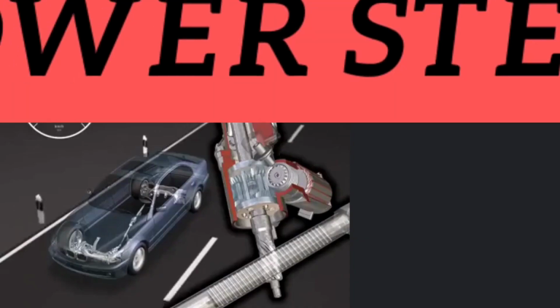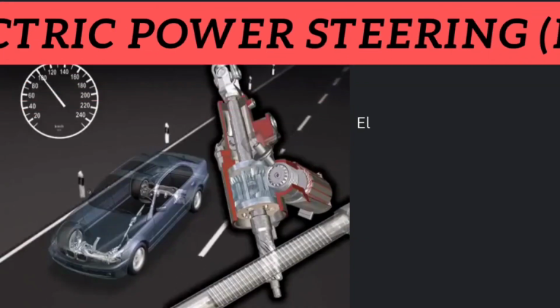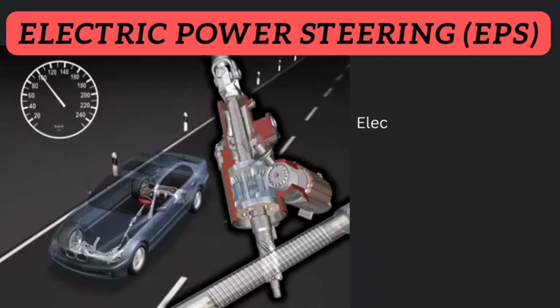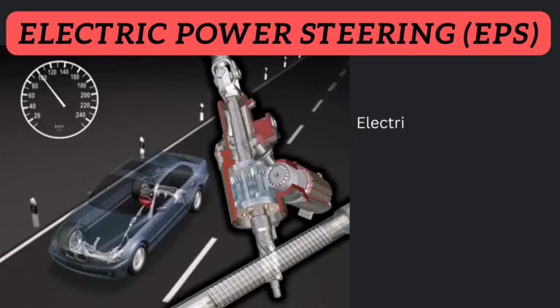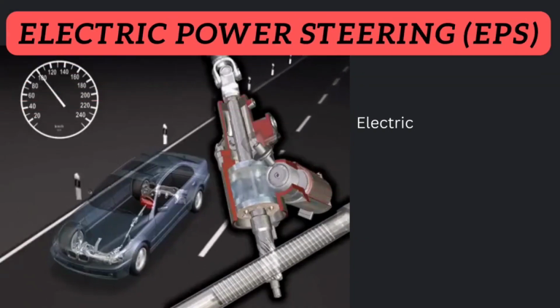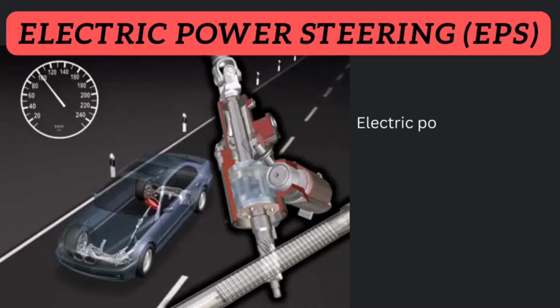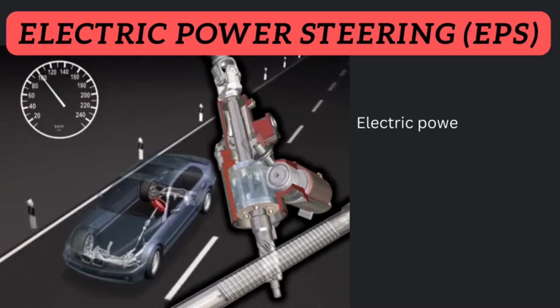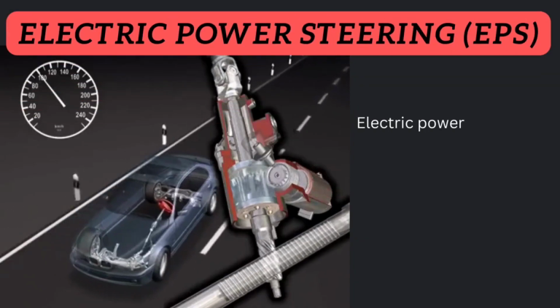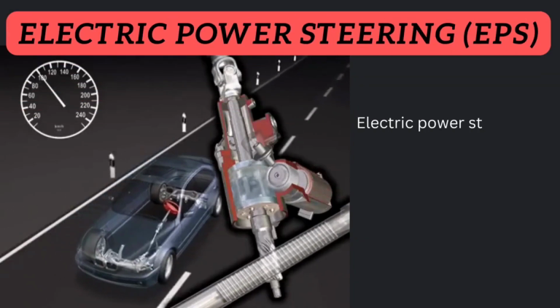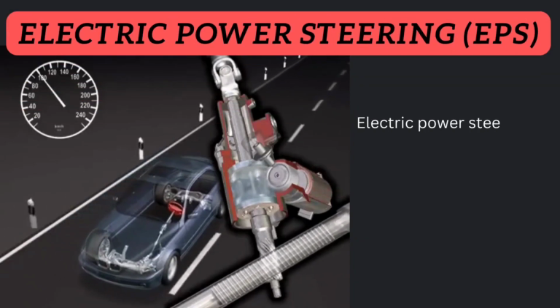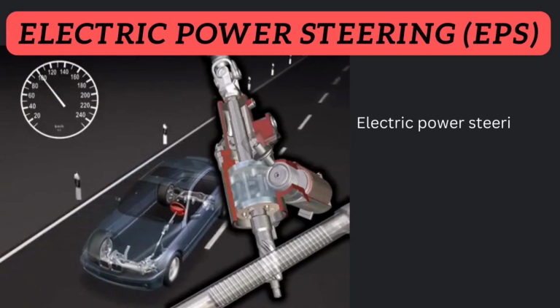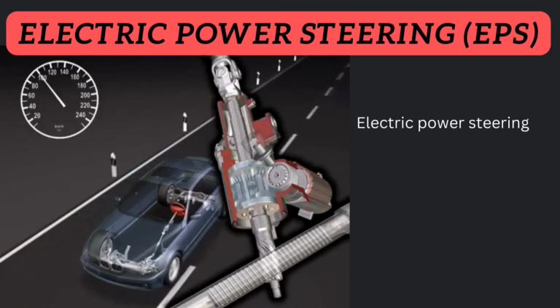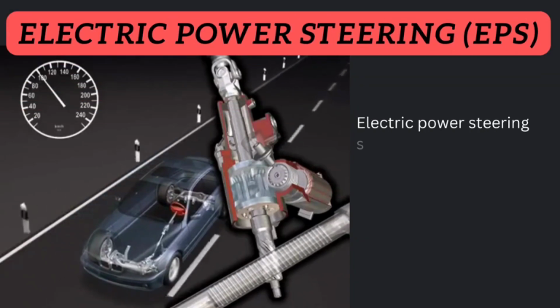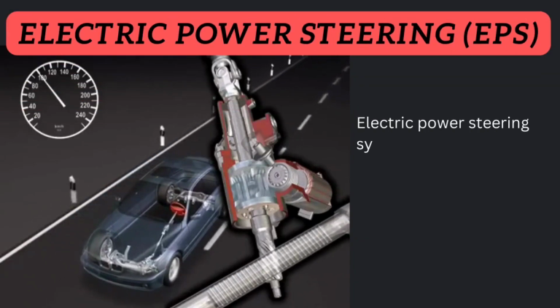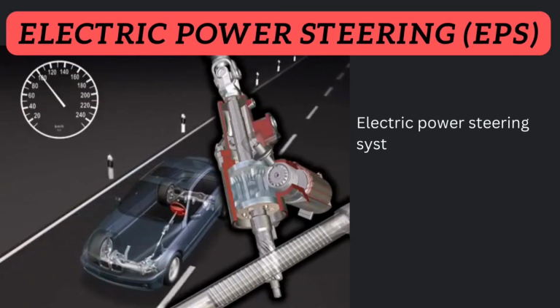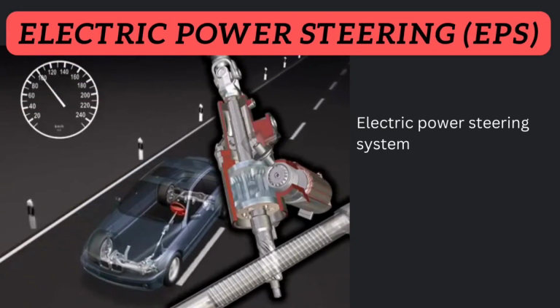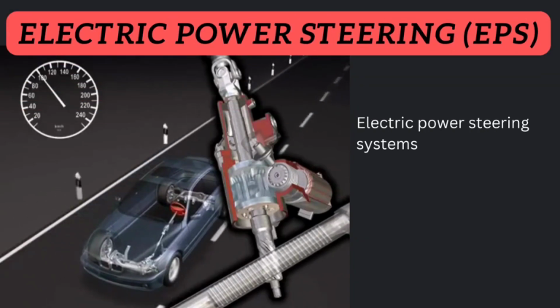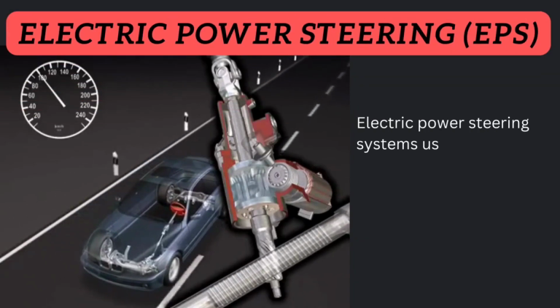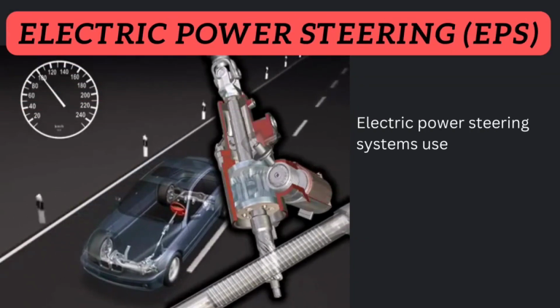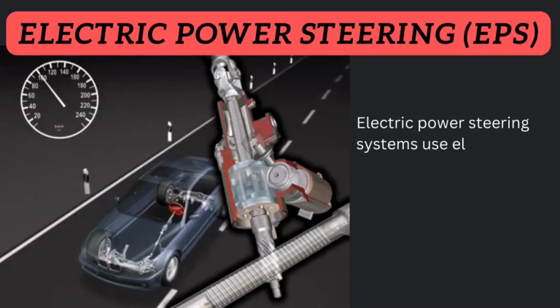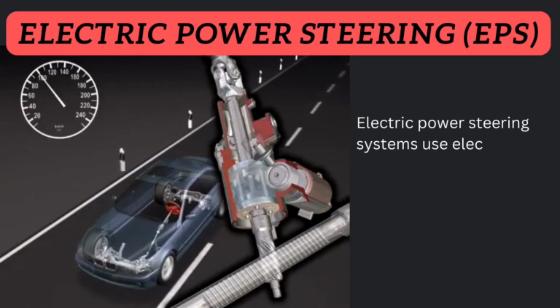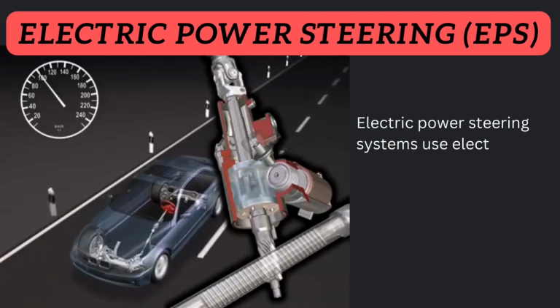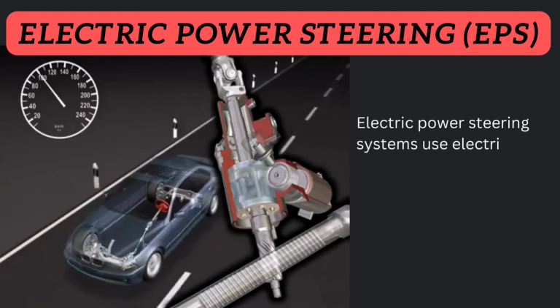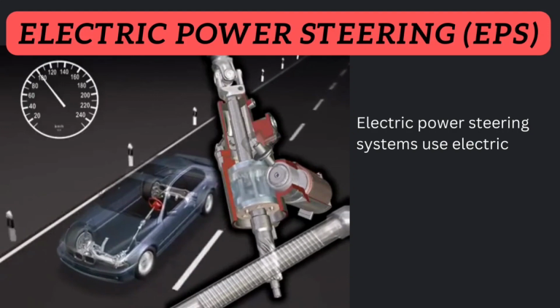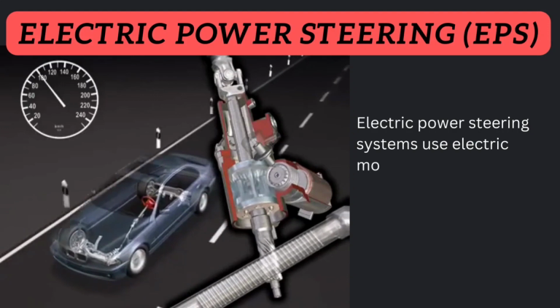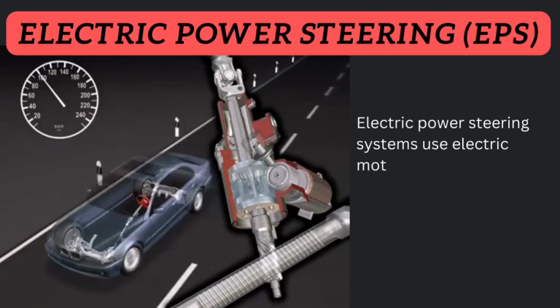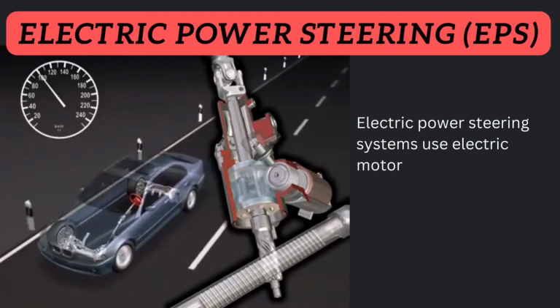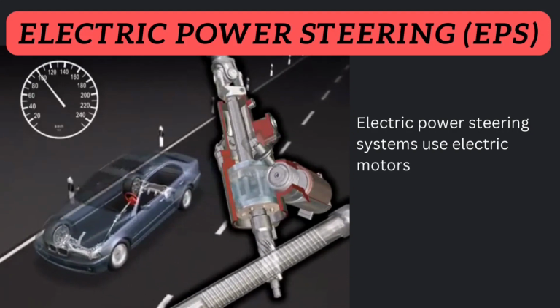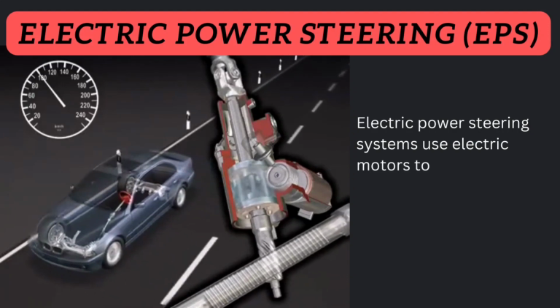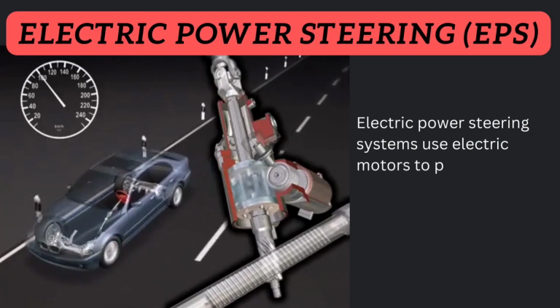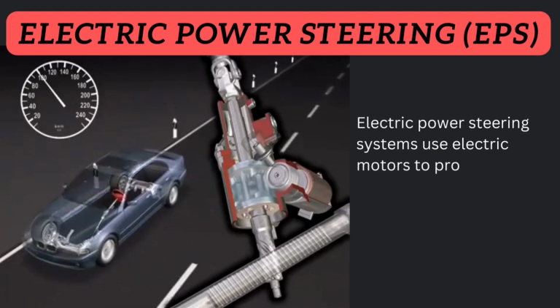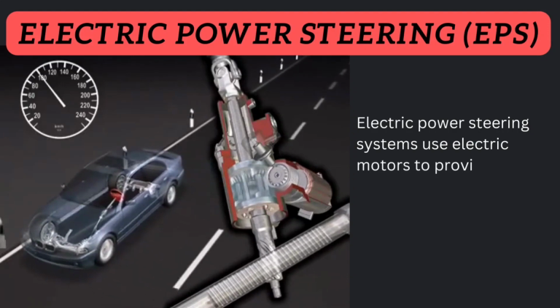Electric power steering system uses electric motors to provide the assistance.